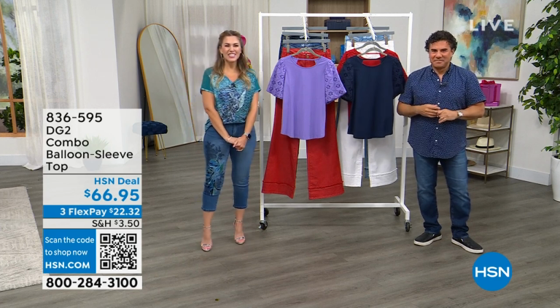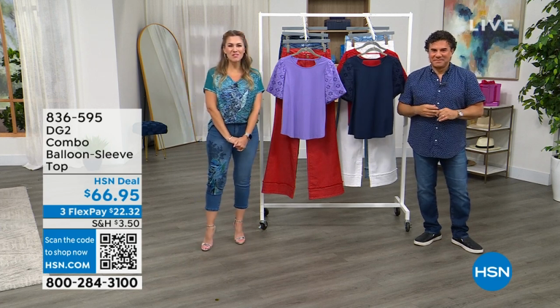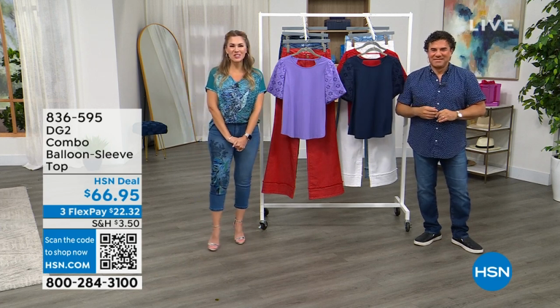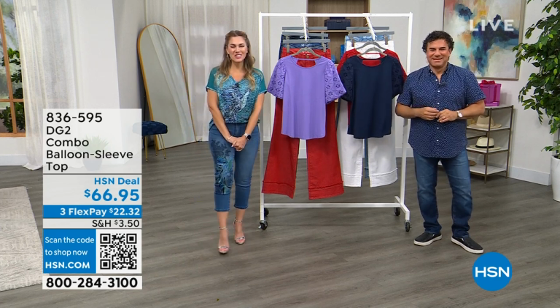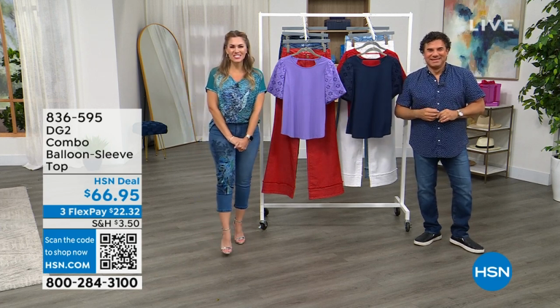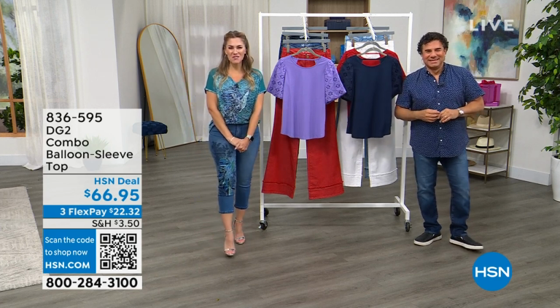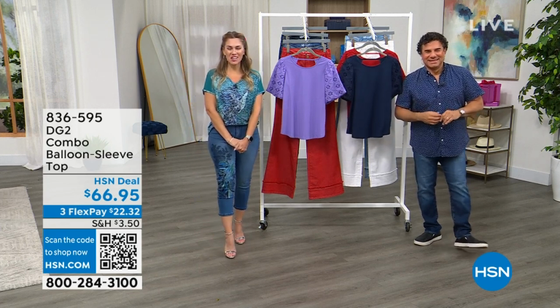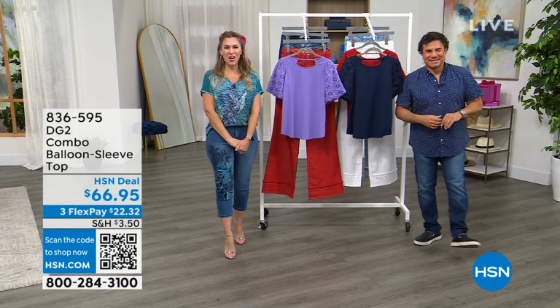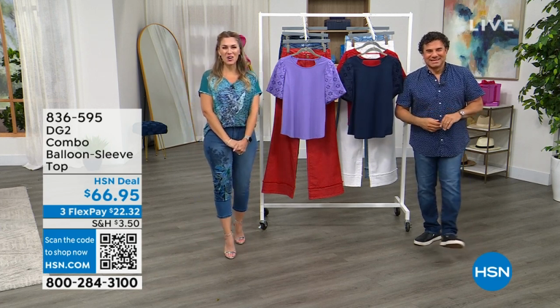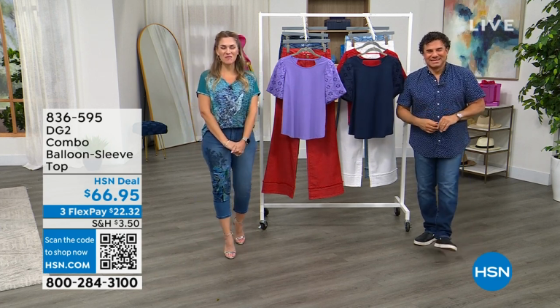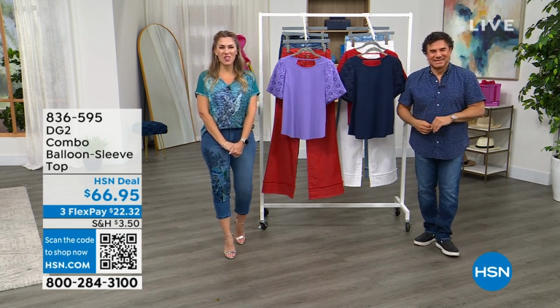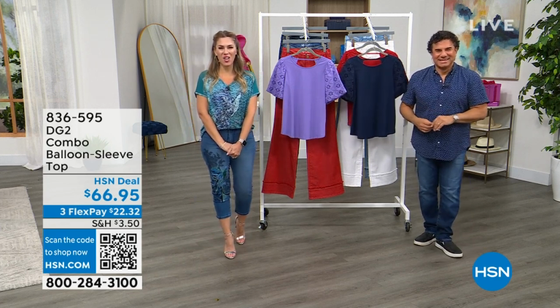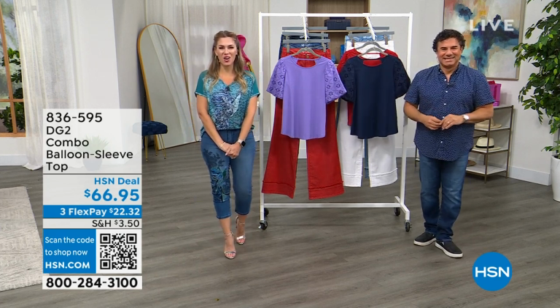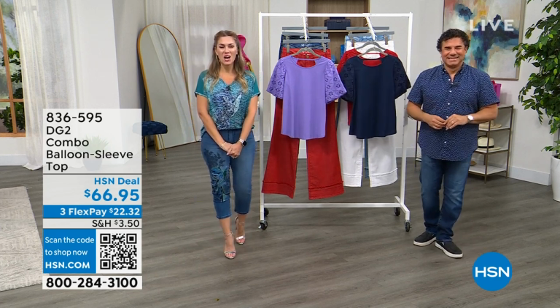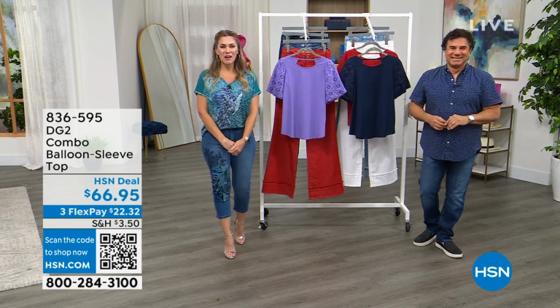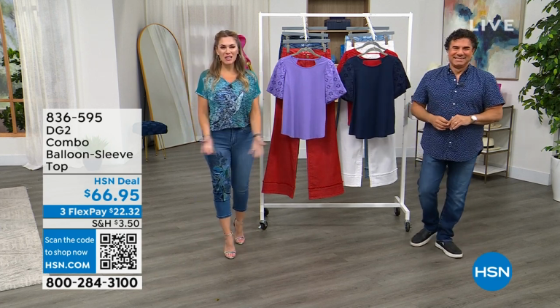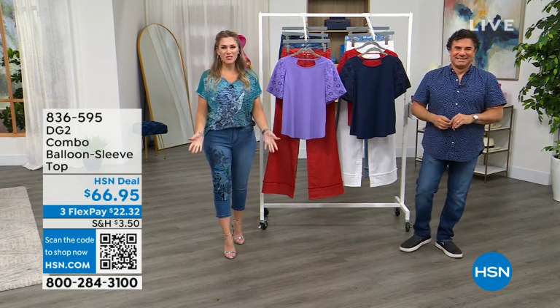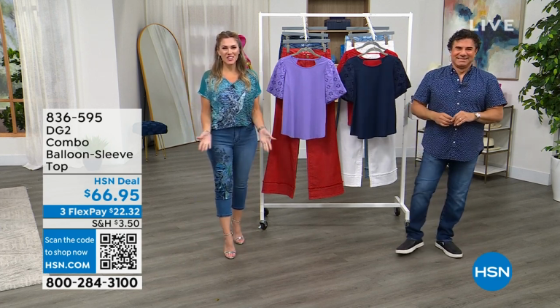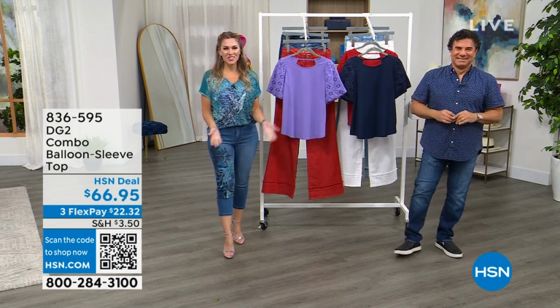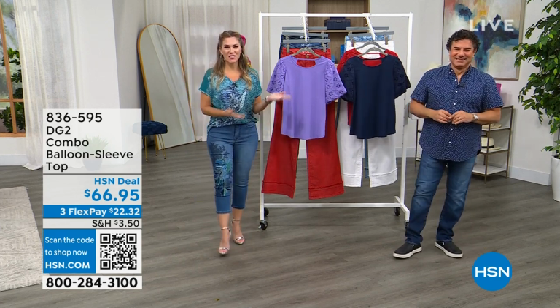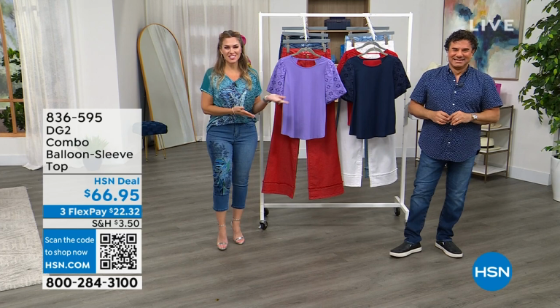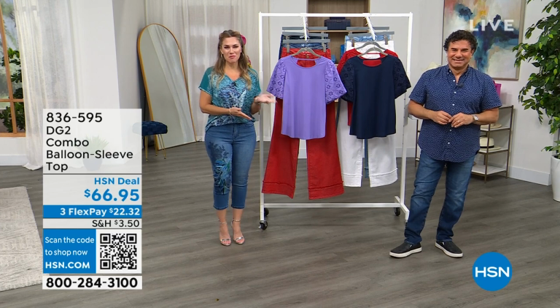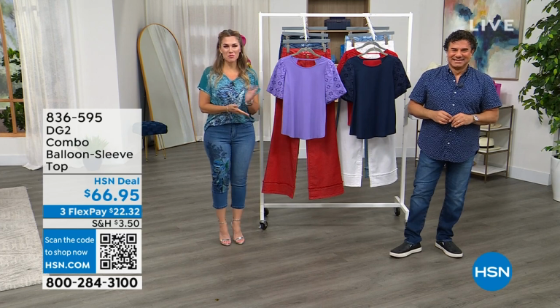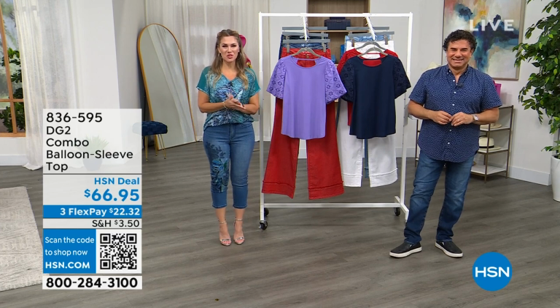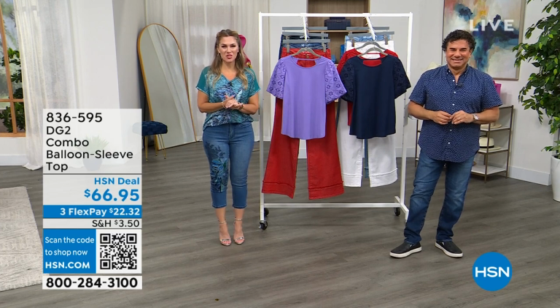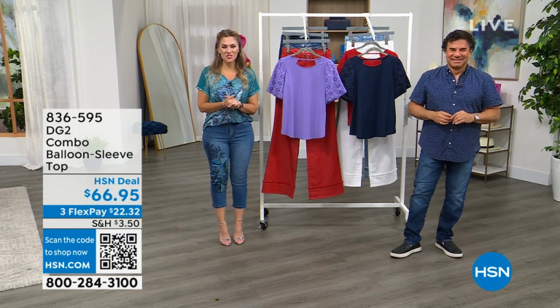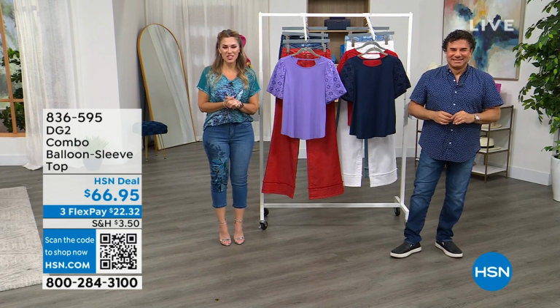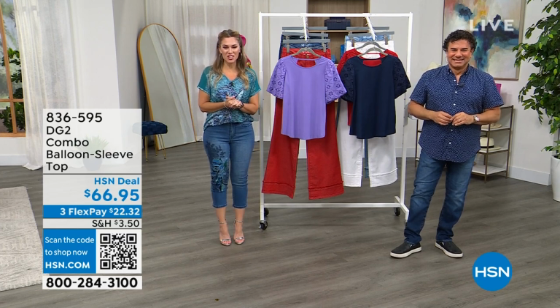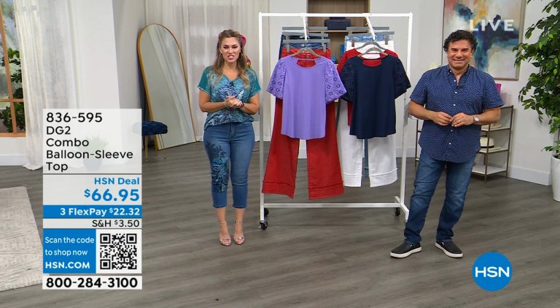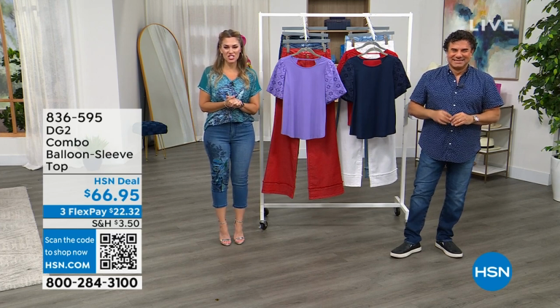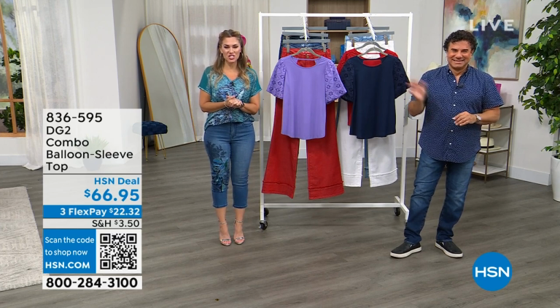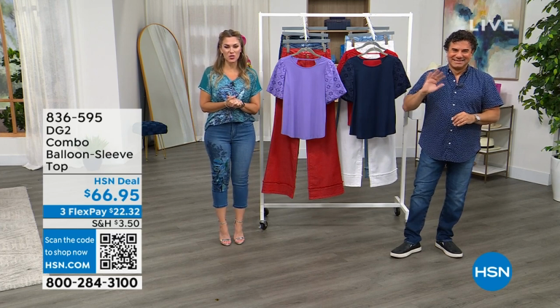It's our birthday — we're celebrating all month long. My name is Valerie Steff, and this is Sam Sabor, the creative director of DG2.